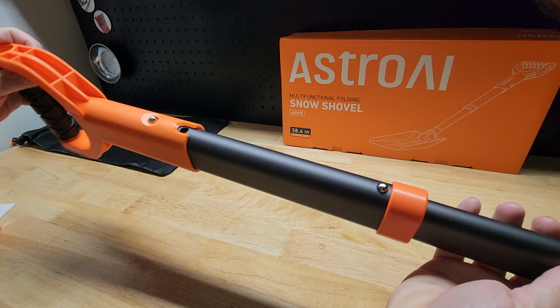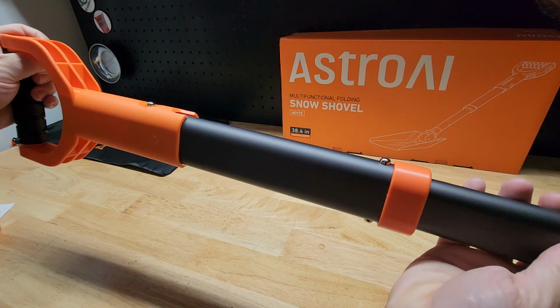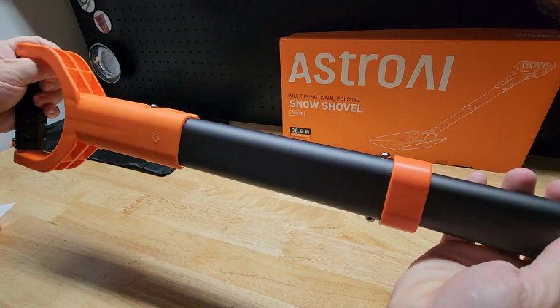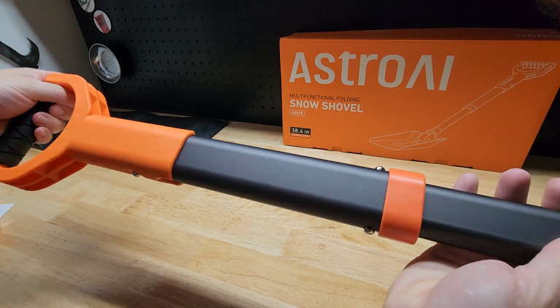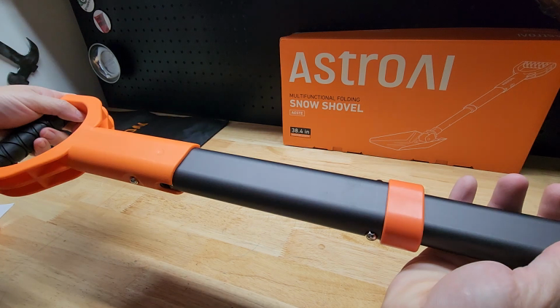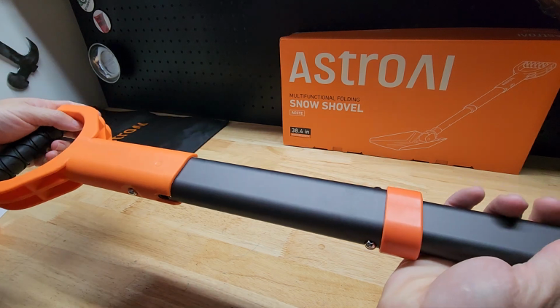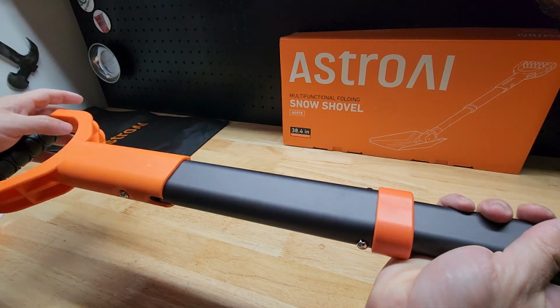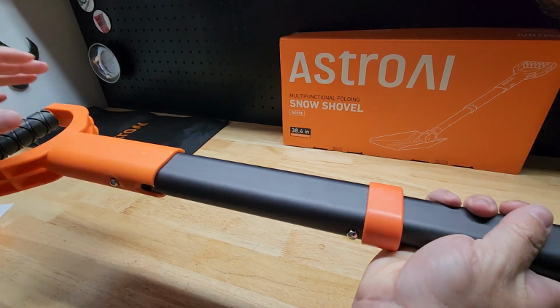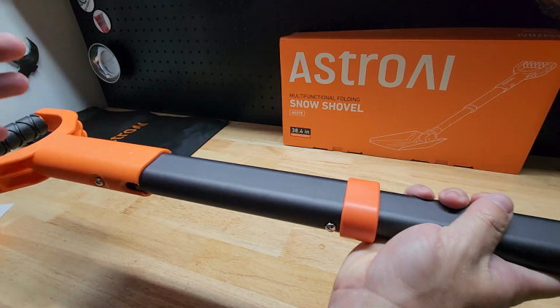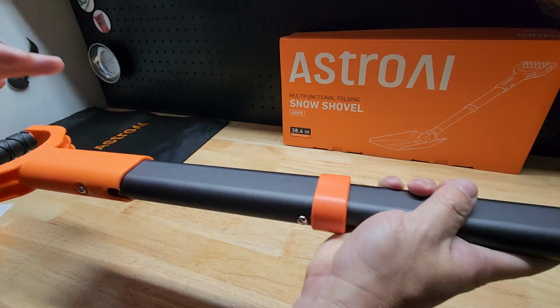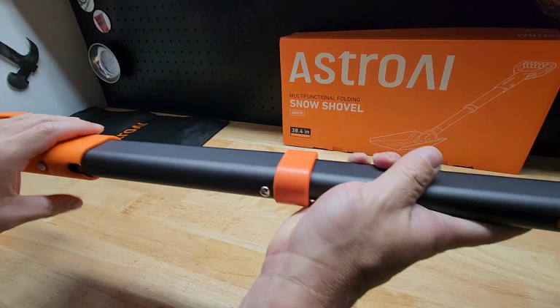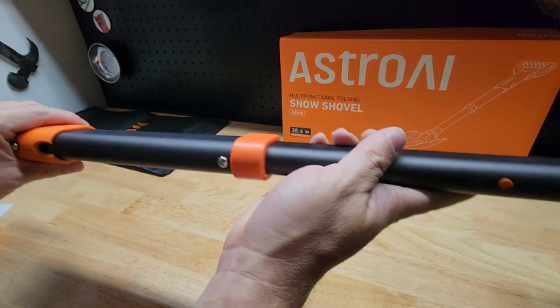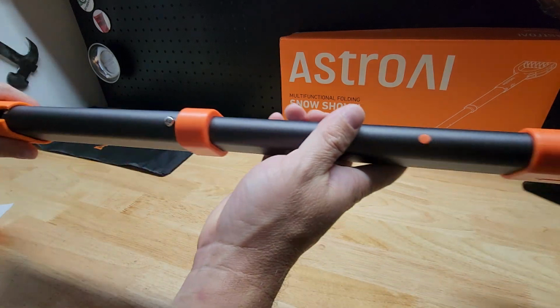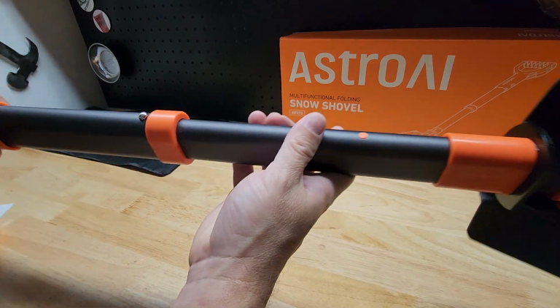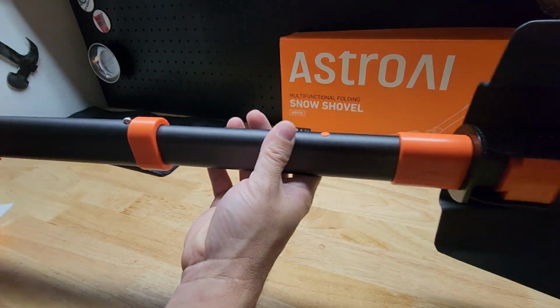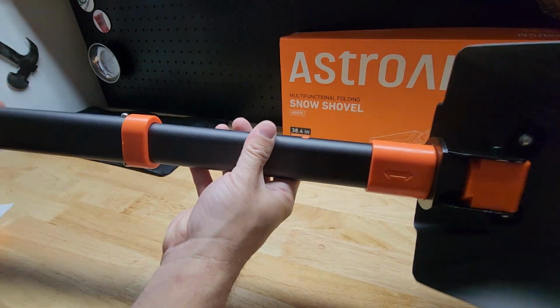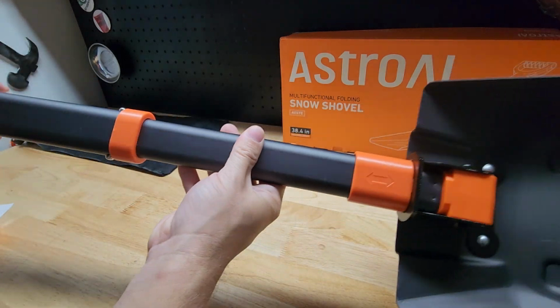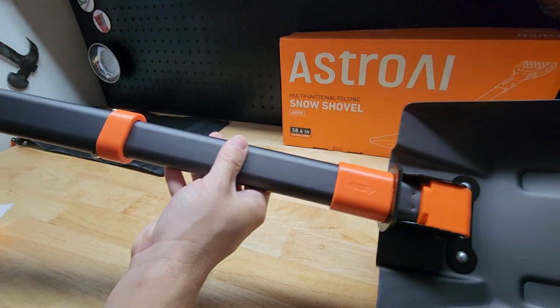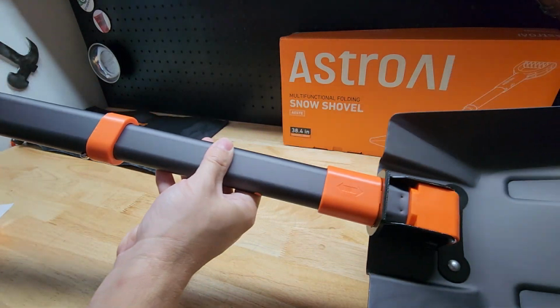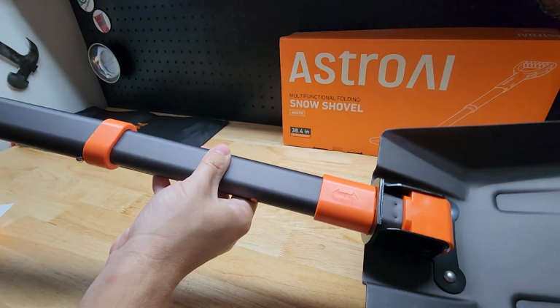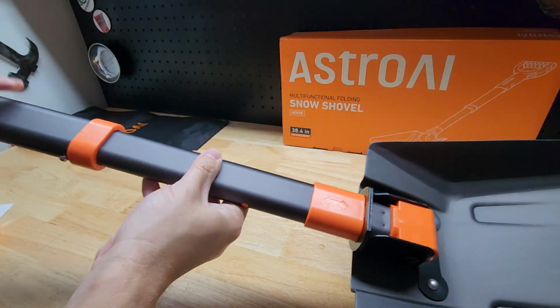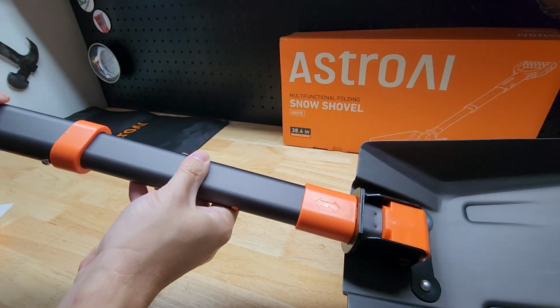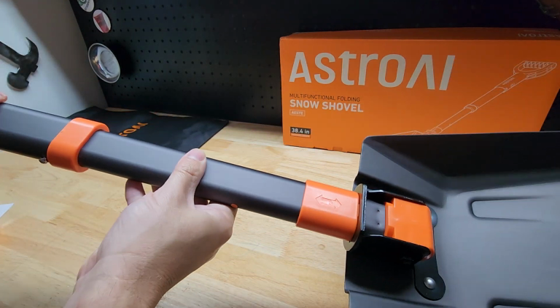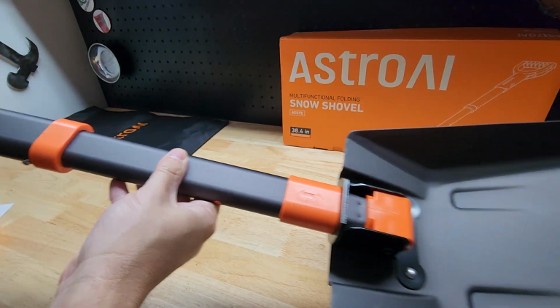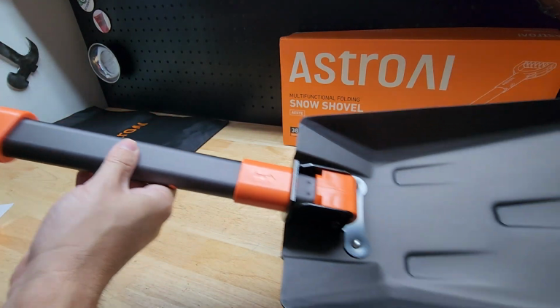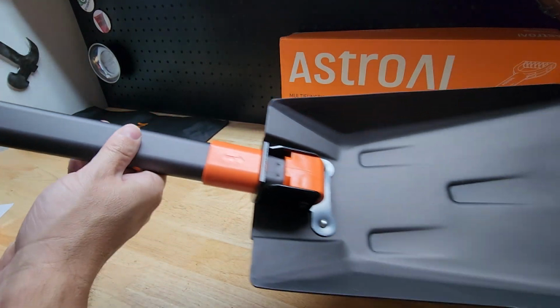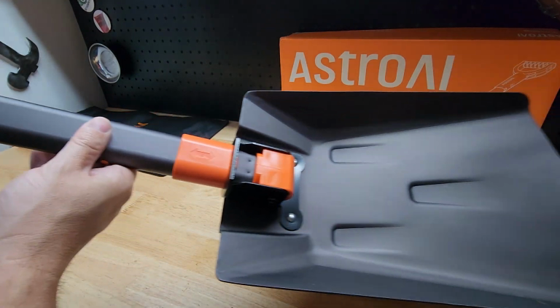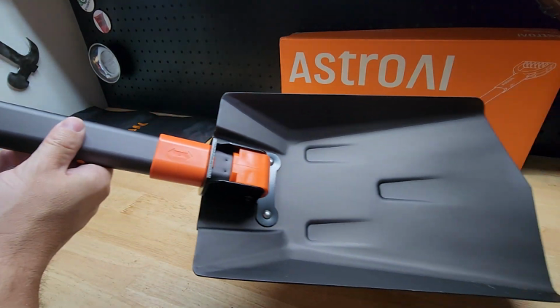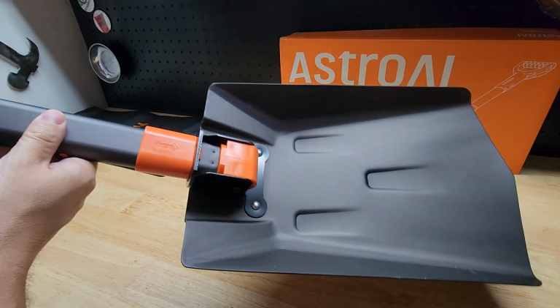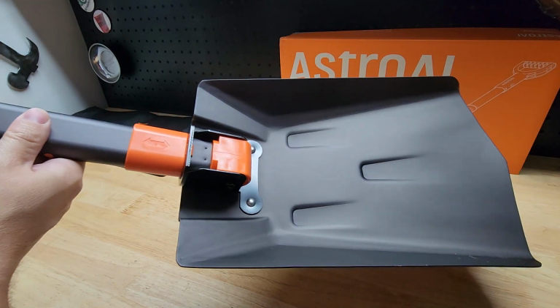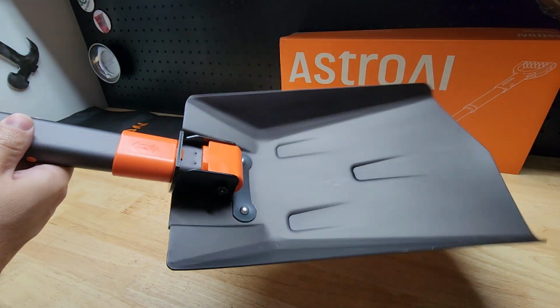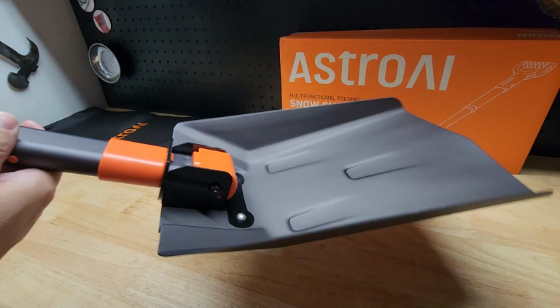It's all aluminum, by the way, so it is pretty lightweight. It was 2 pounds 4 ounces when I put it on my scale.